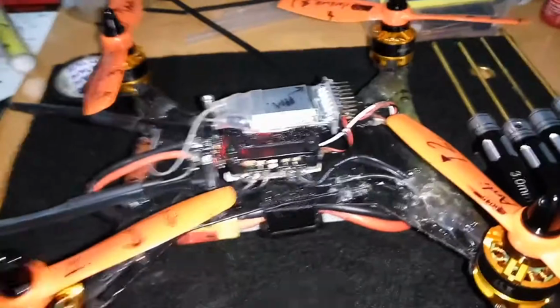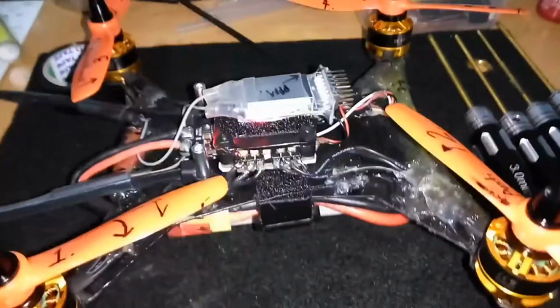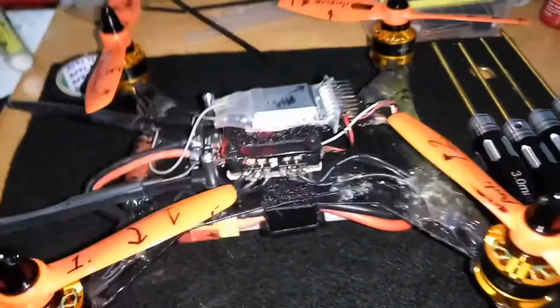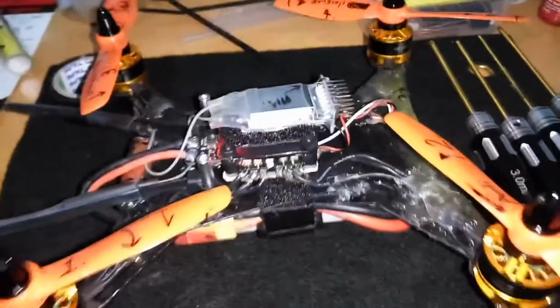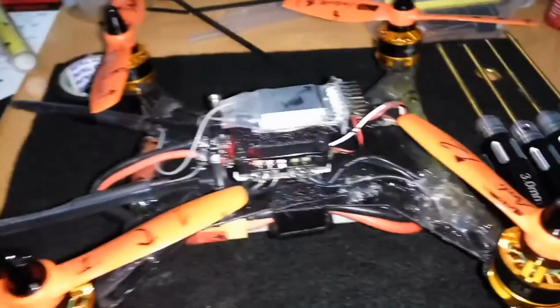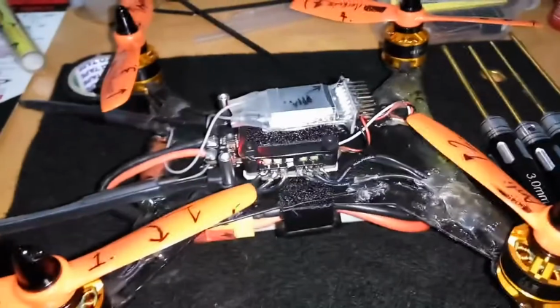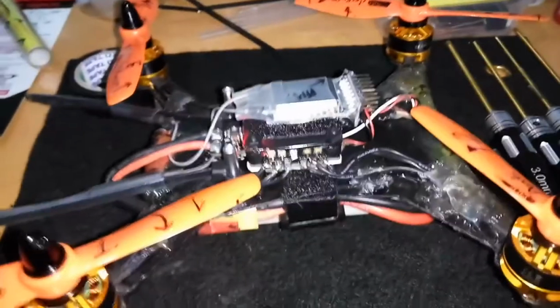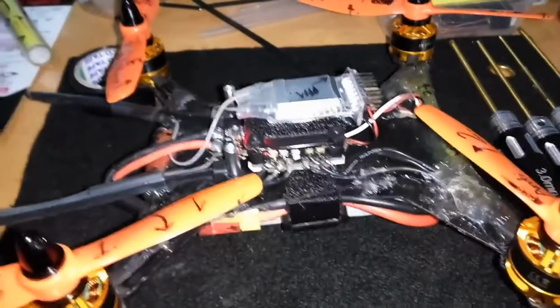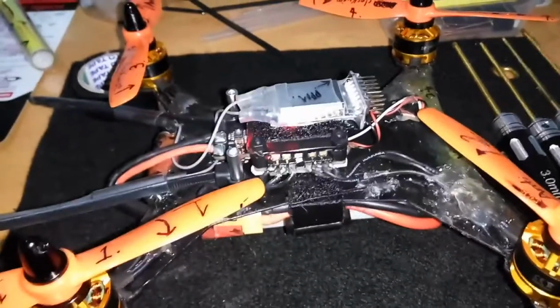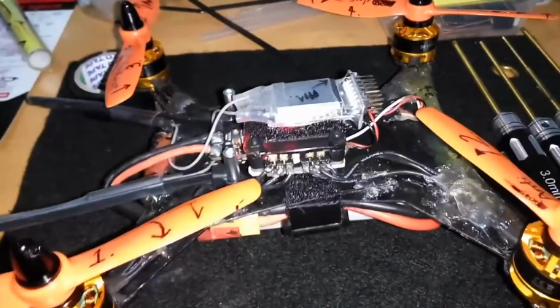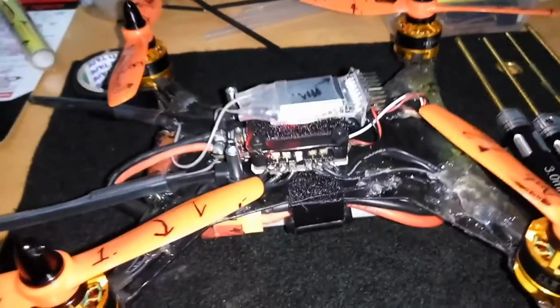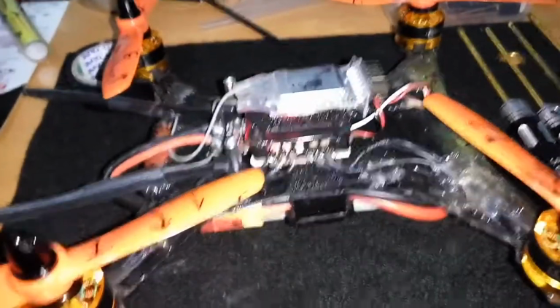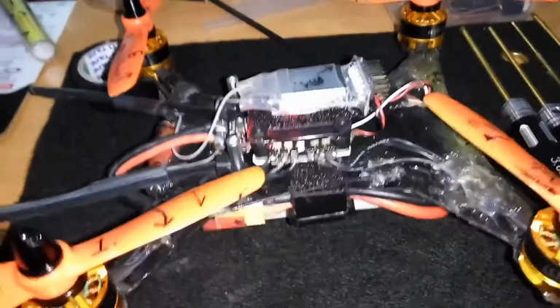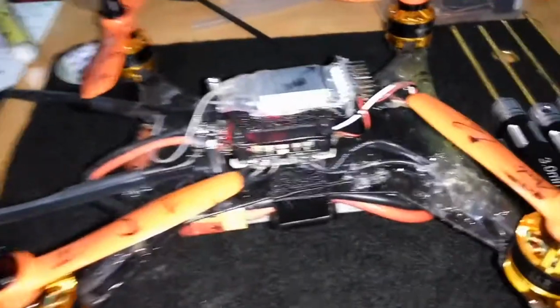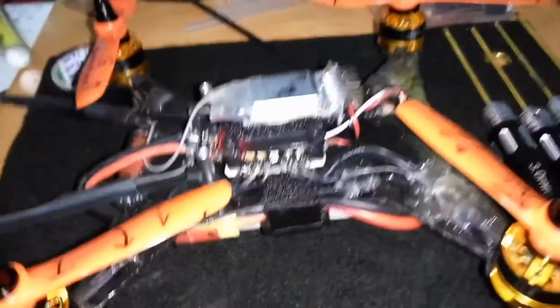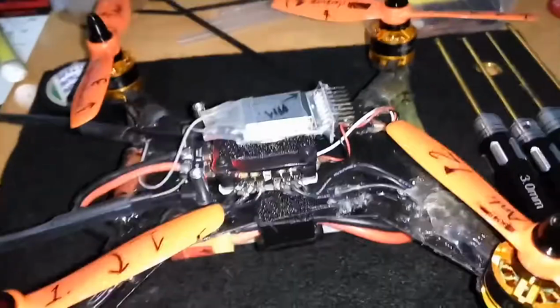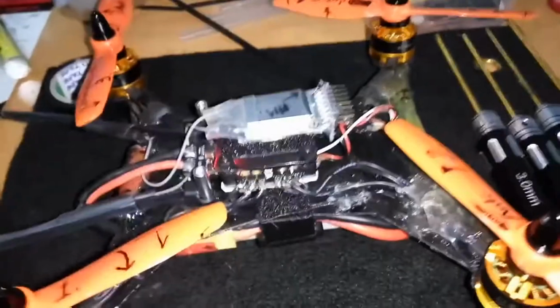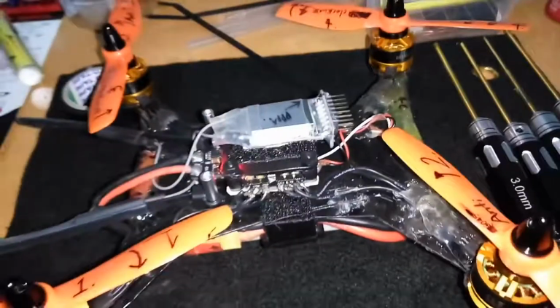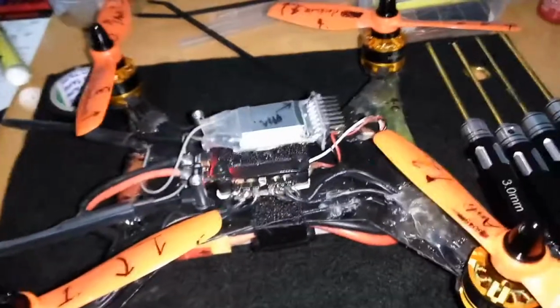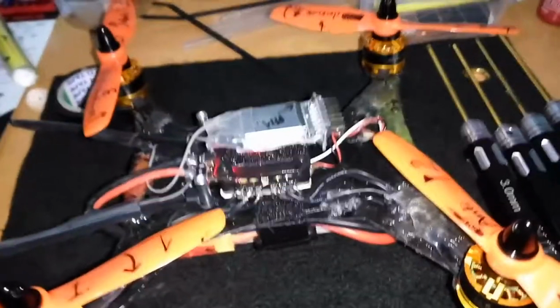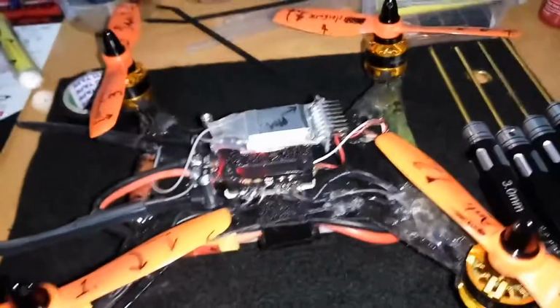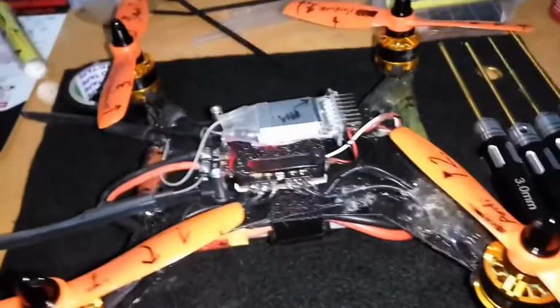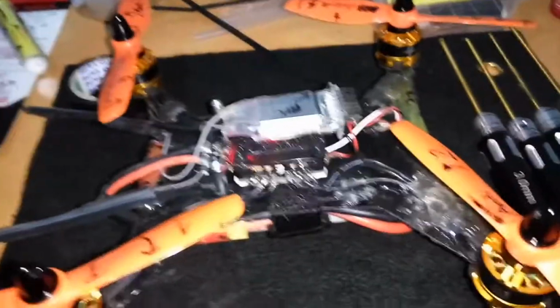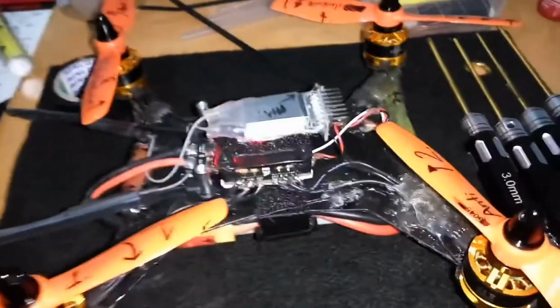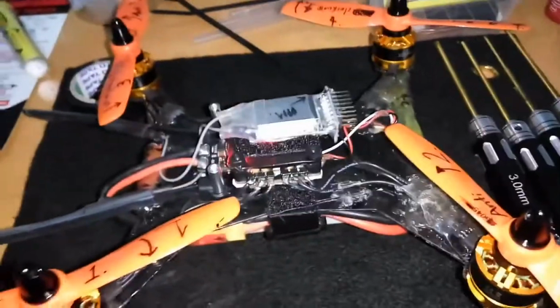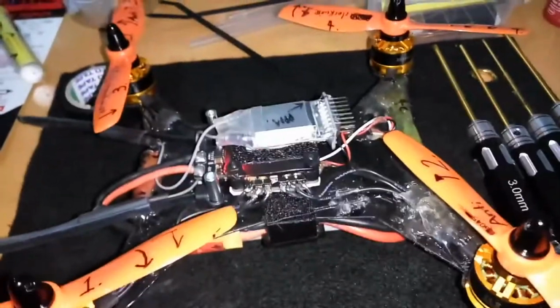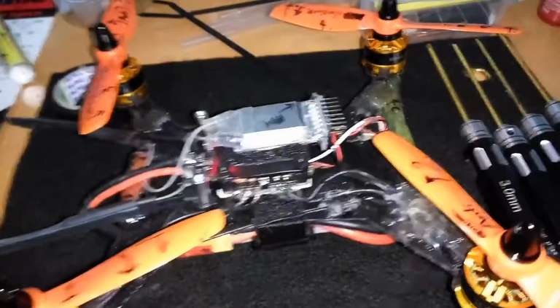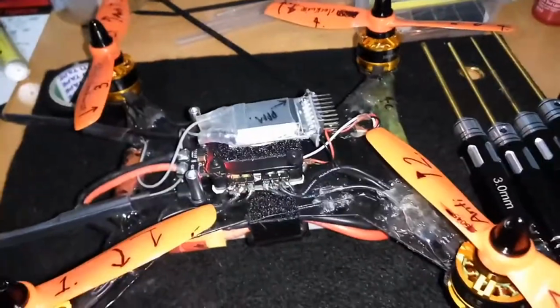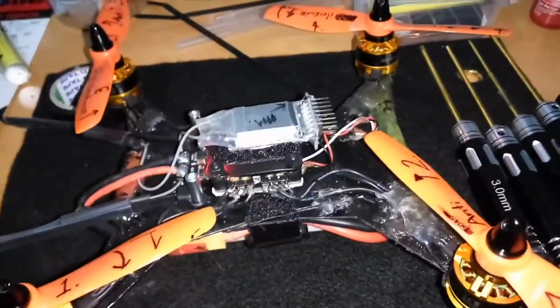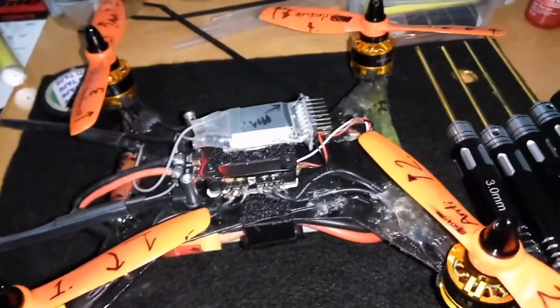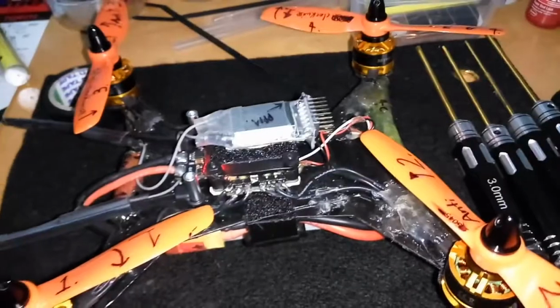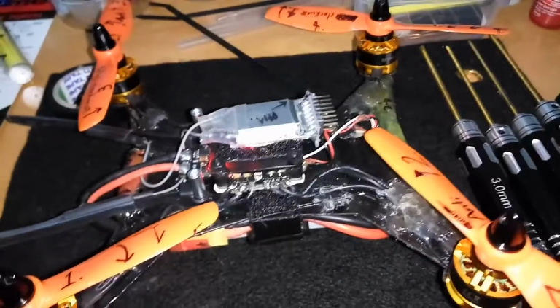Fortunately there's another way around that. If that RX pad wasn't there it would have been really disappointing.